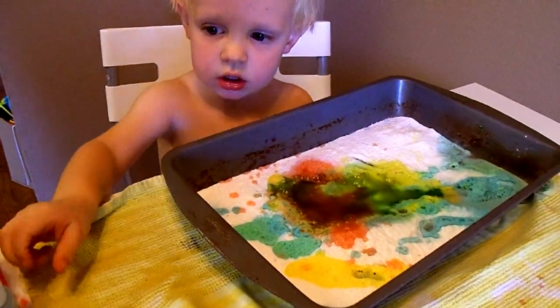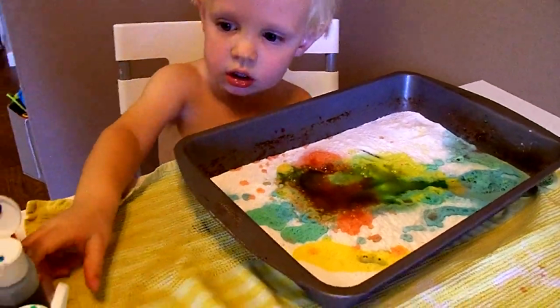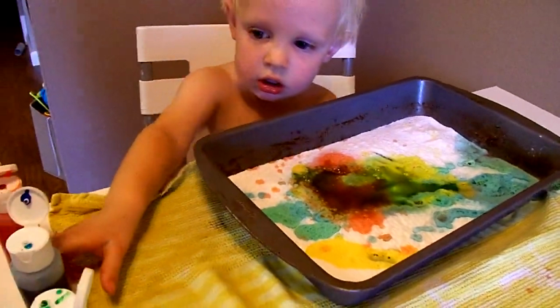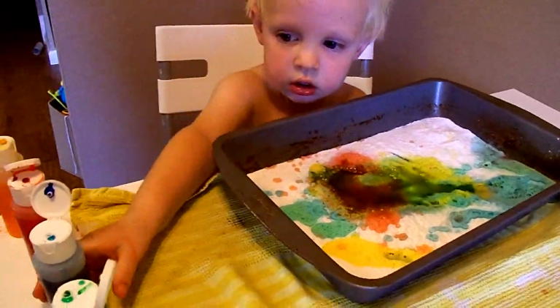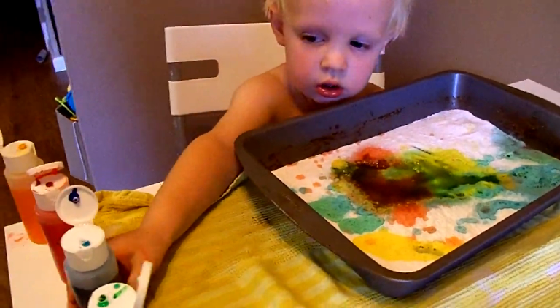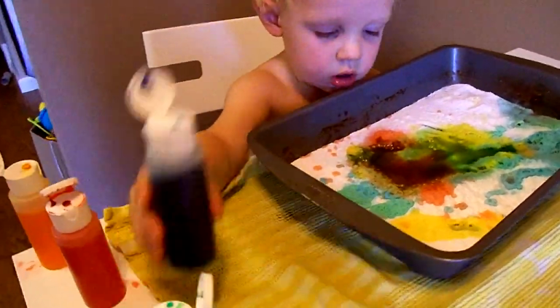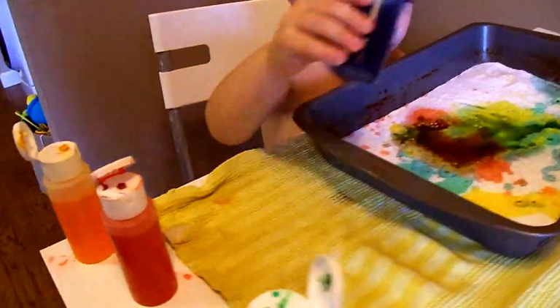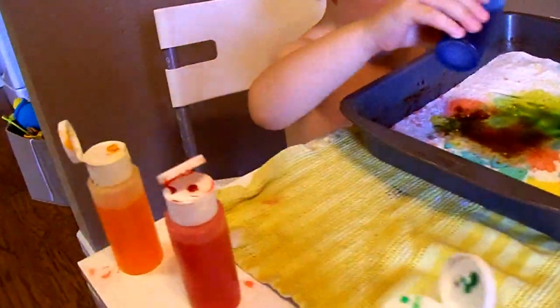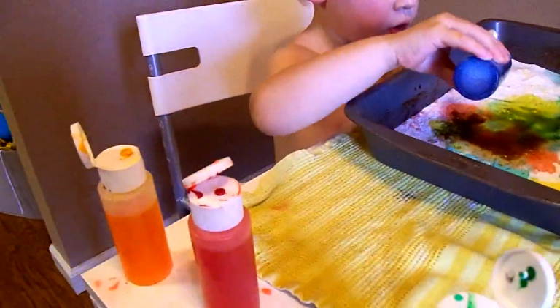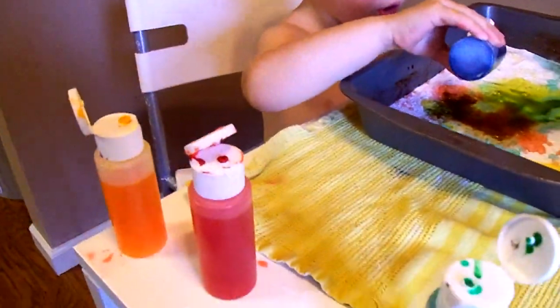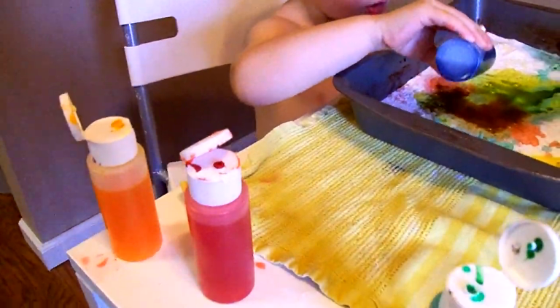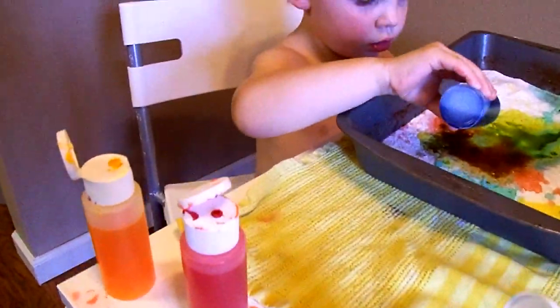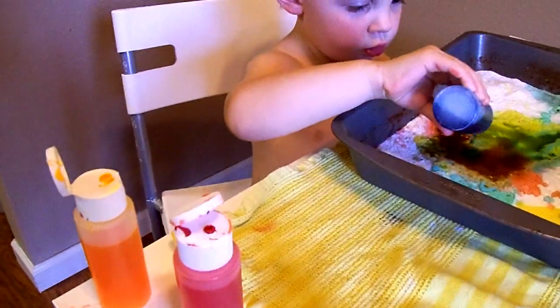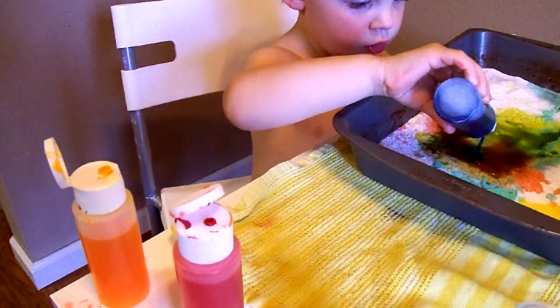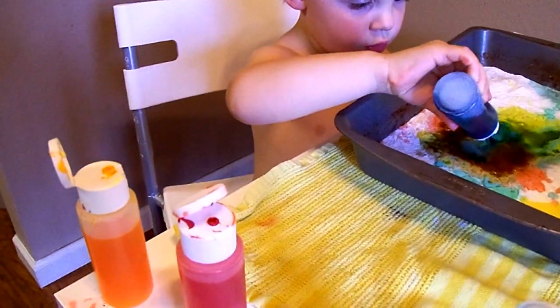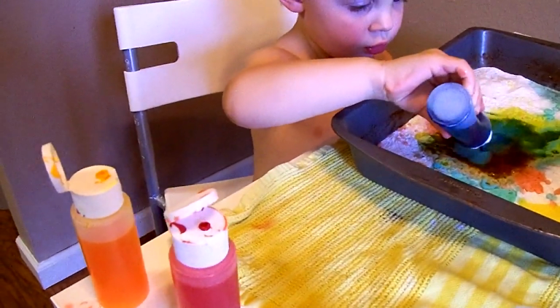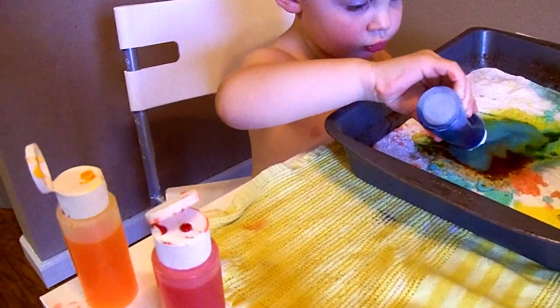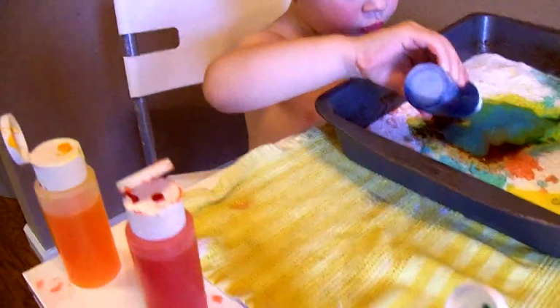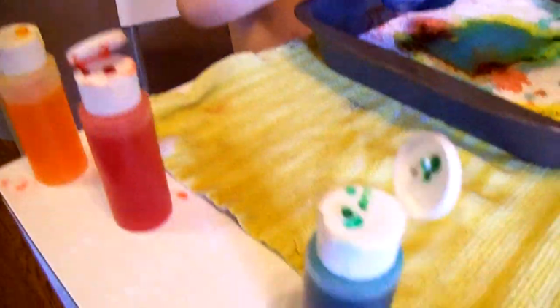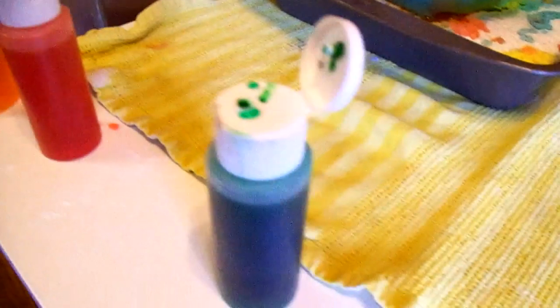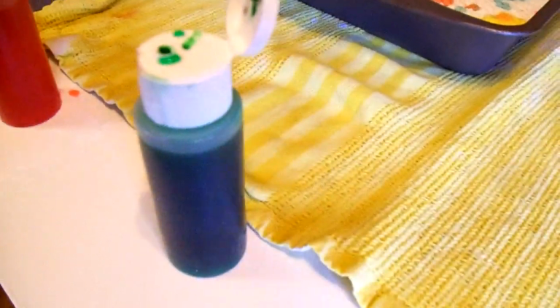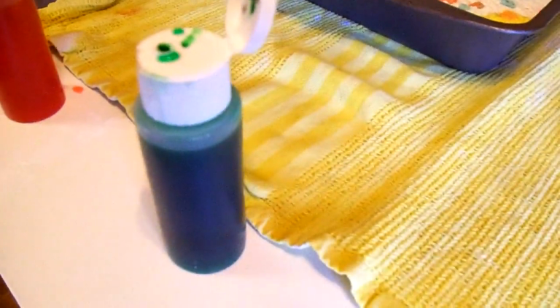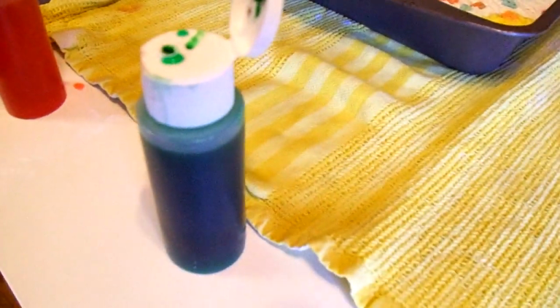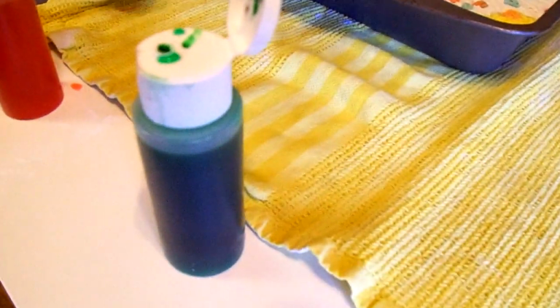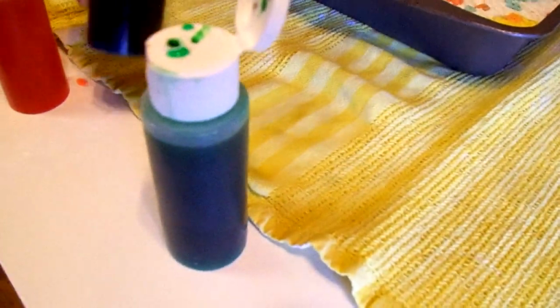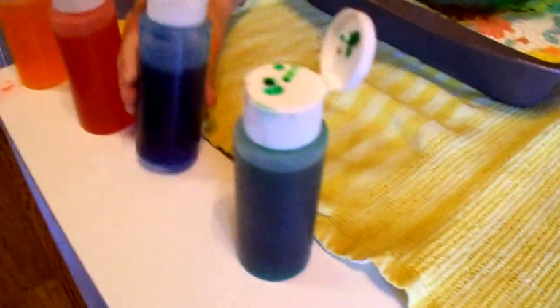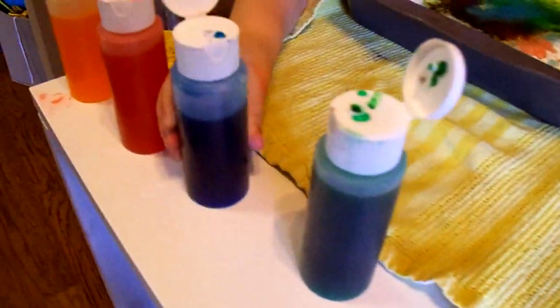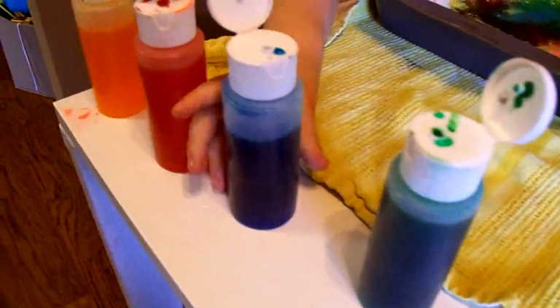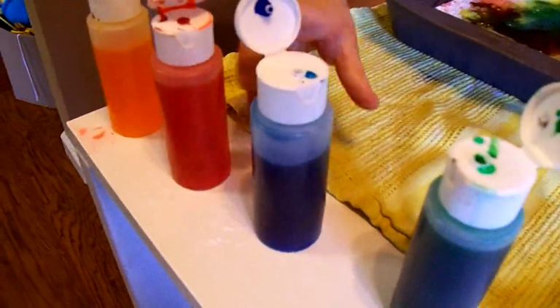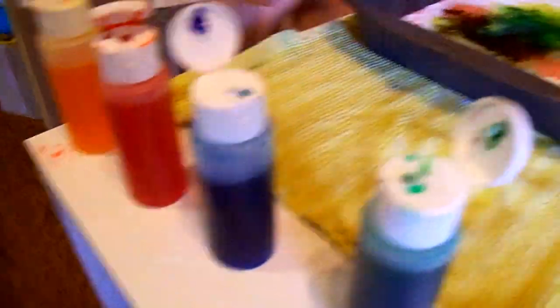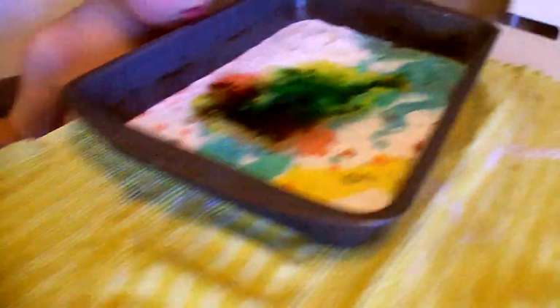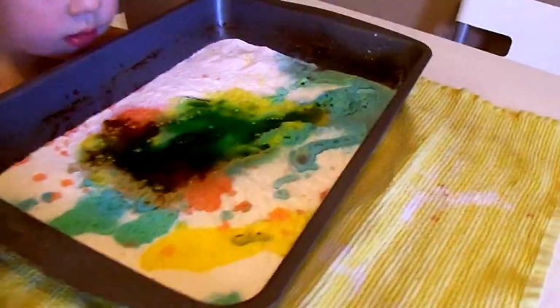Yeah, these three — the three primary colors — they make brown, and then we have green. So we're making a green-brown.